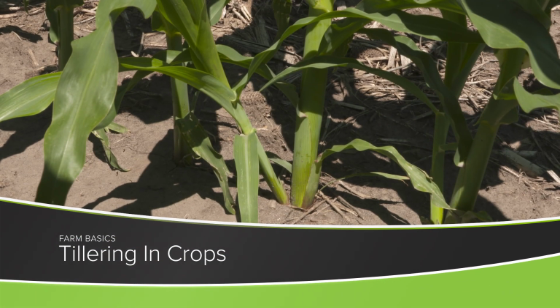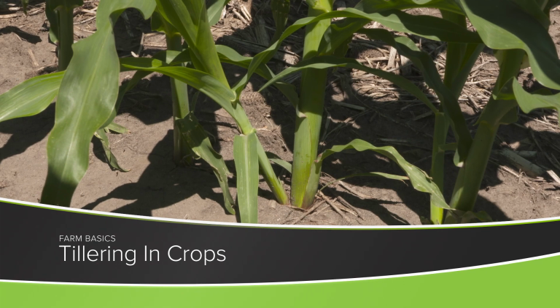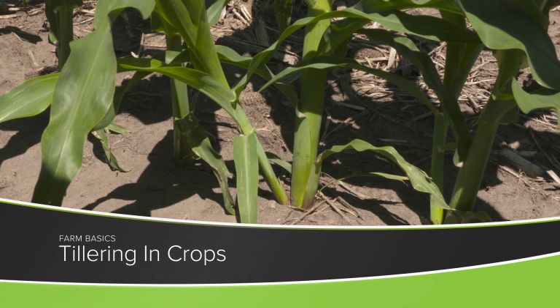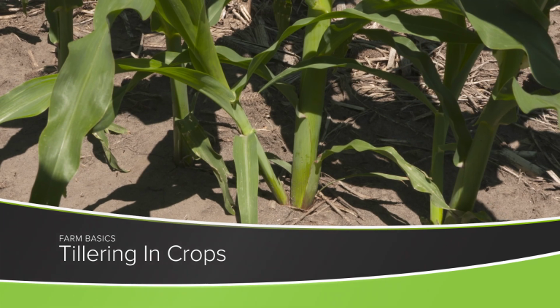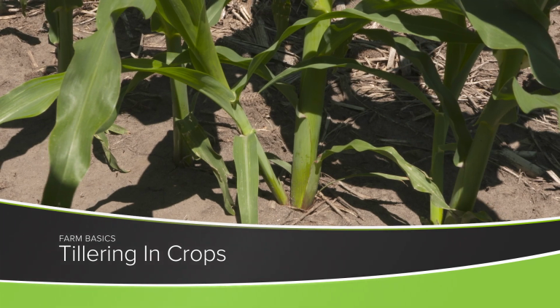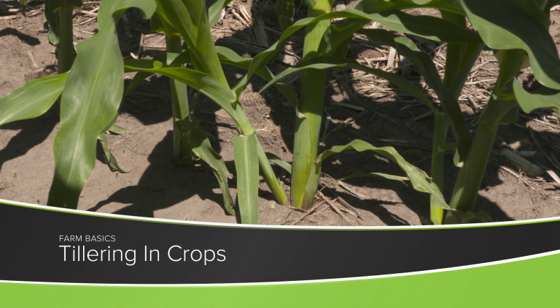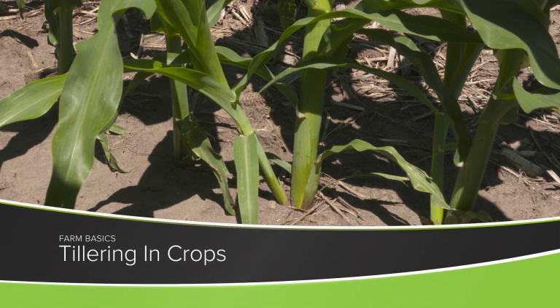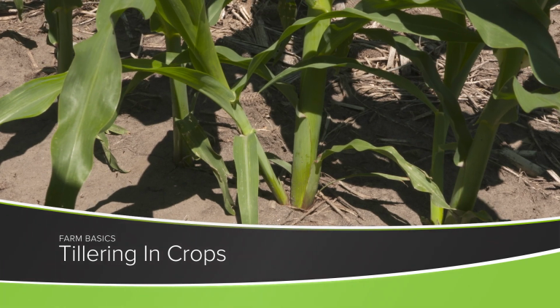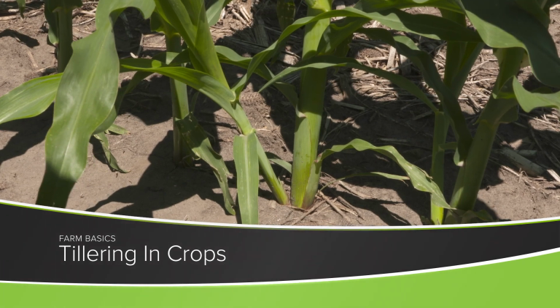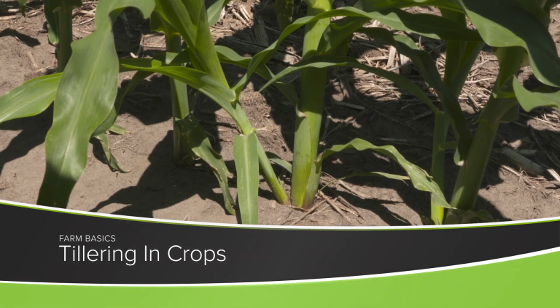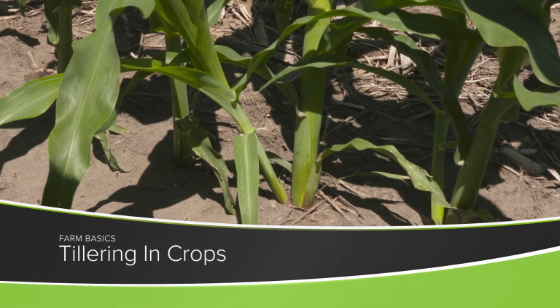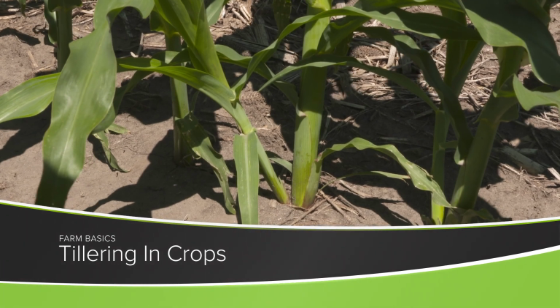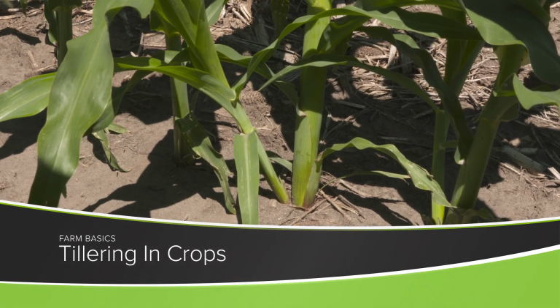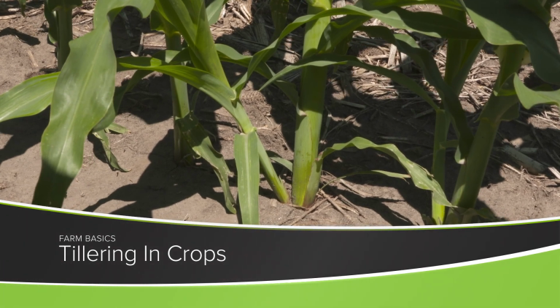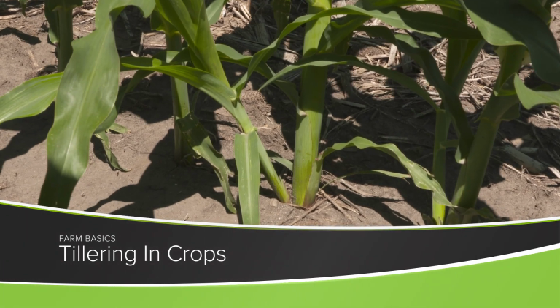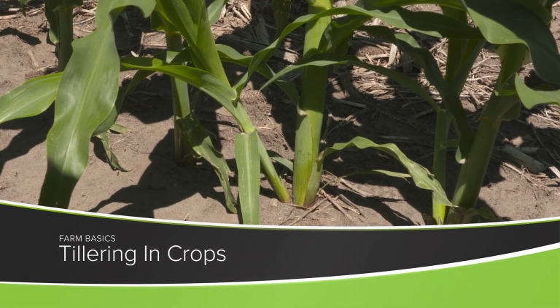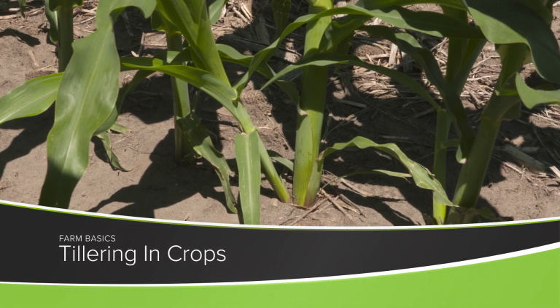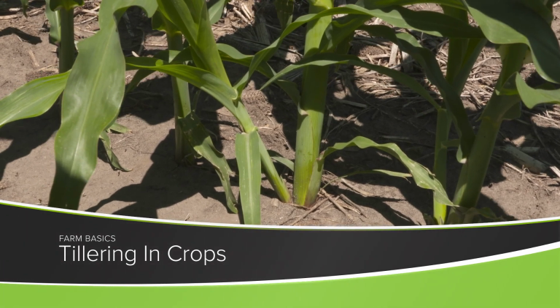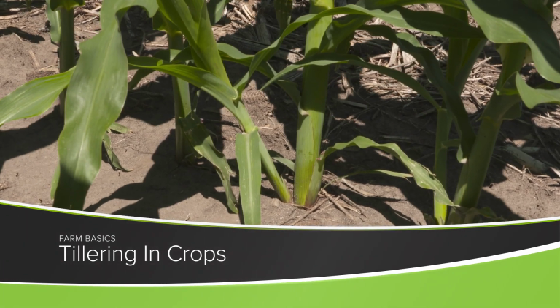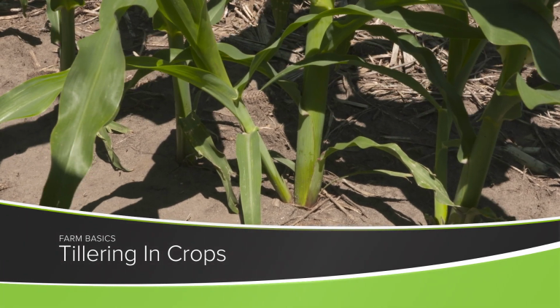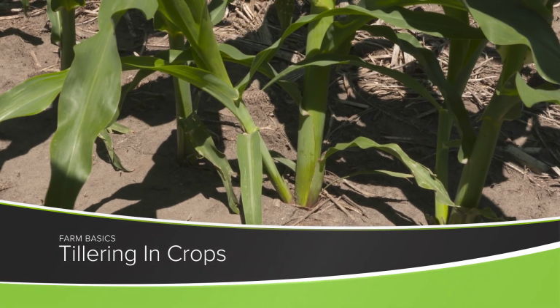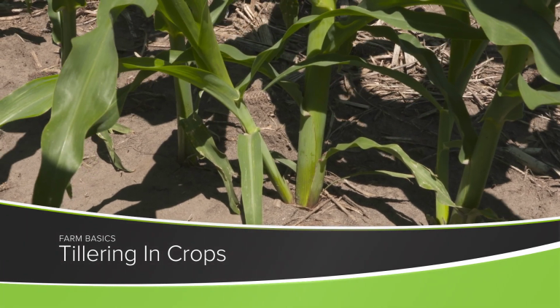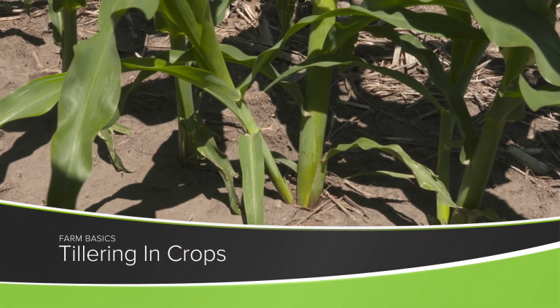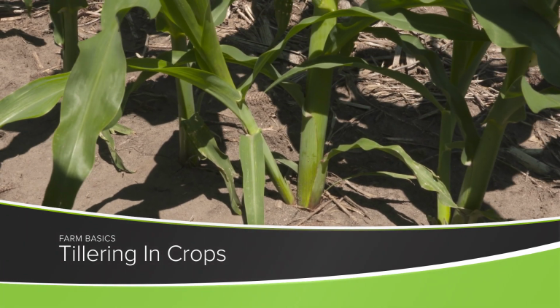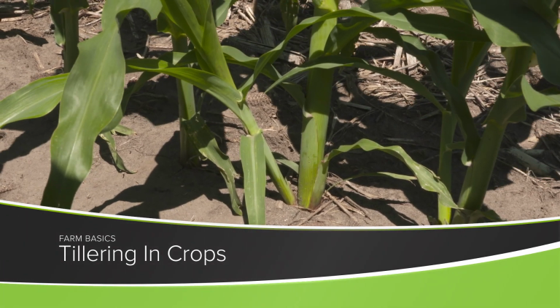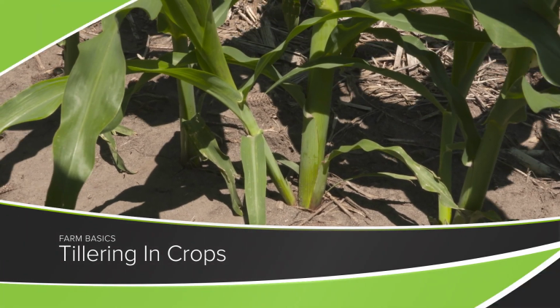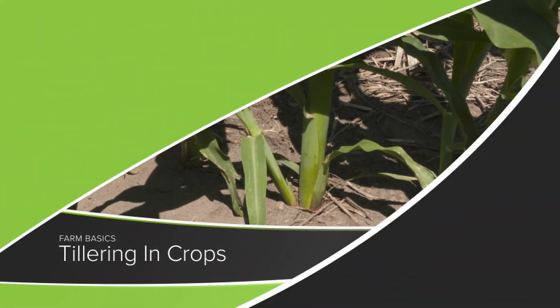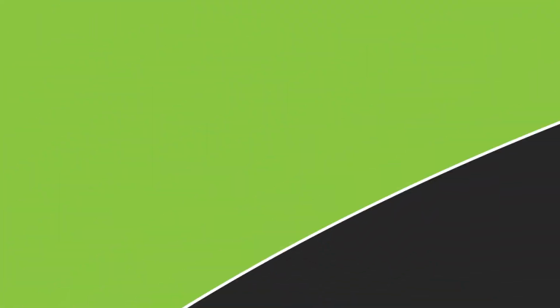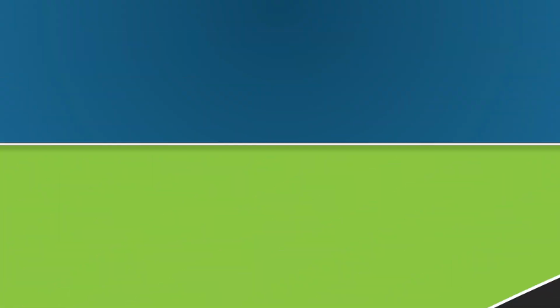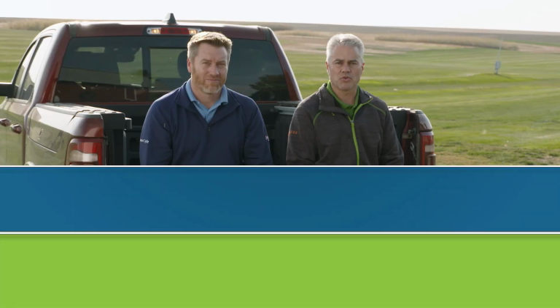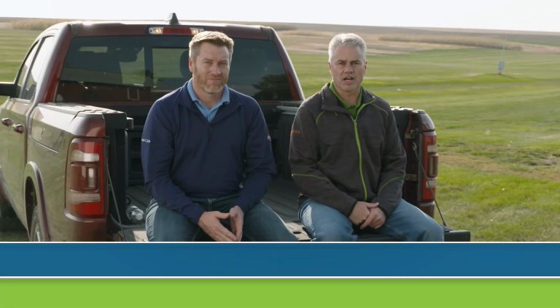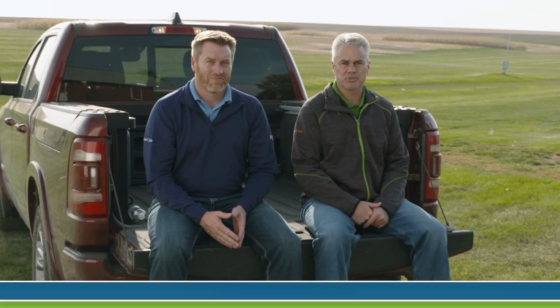During our Farm Basics time today, we're going to answer the question: what is tillering in crops?